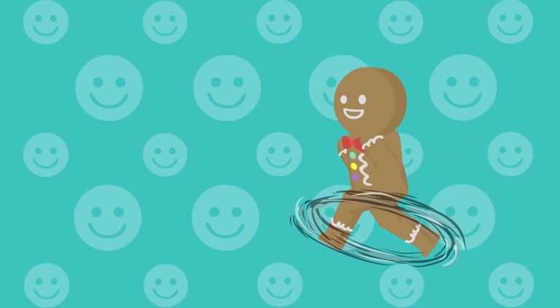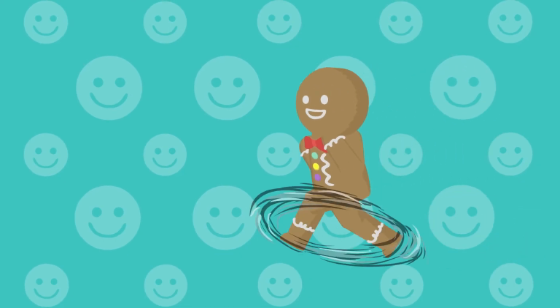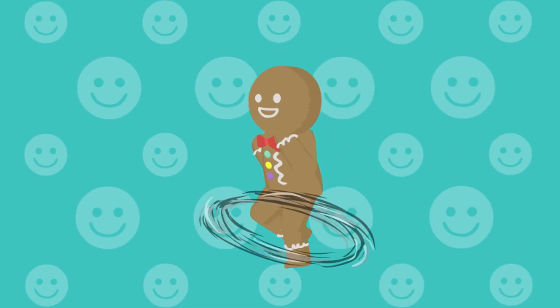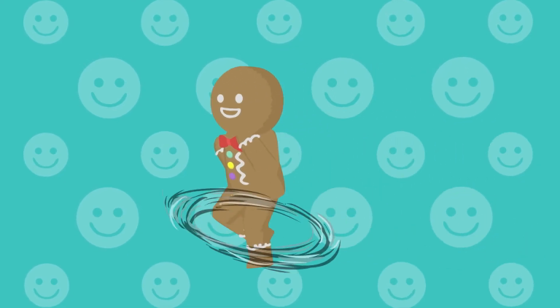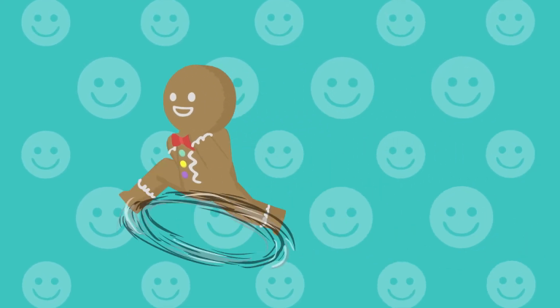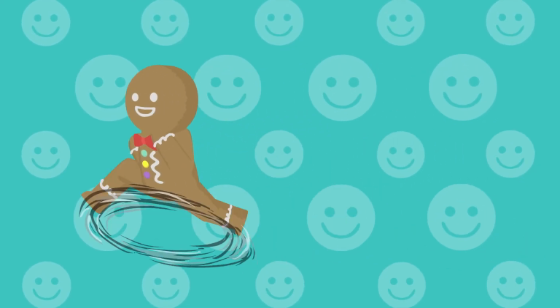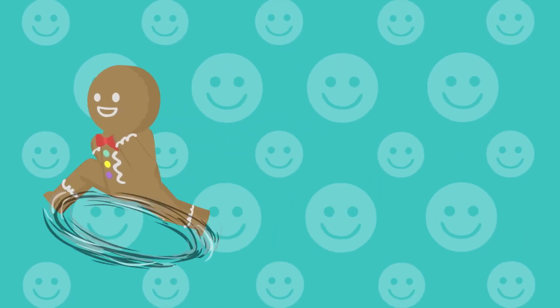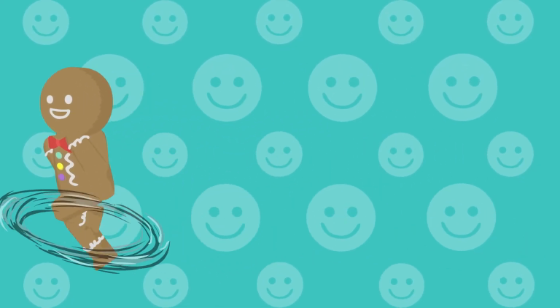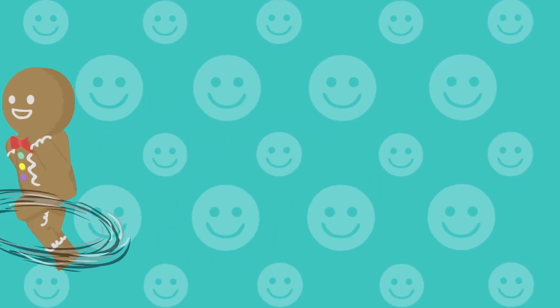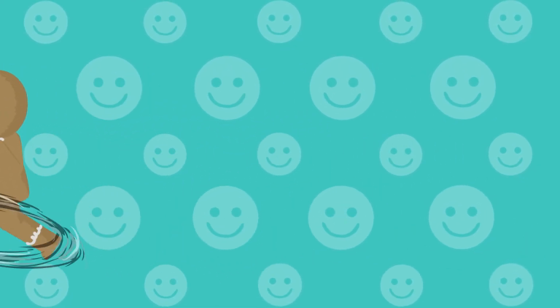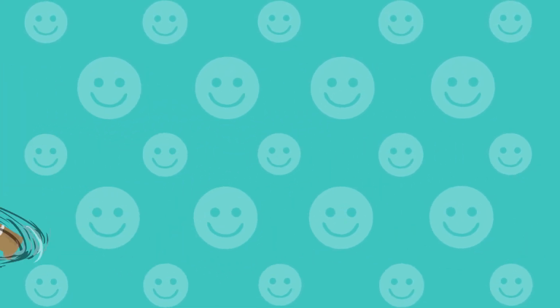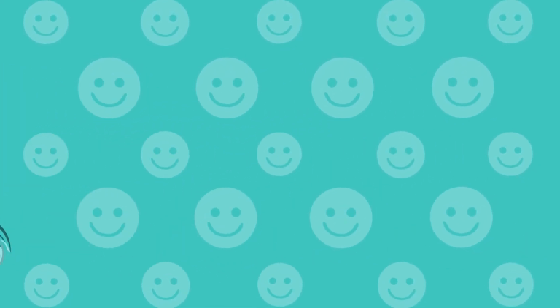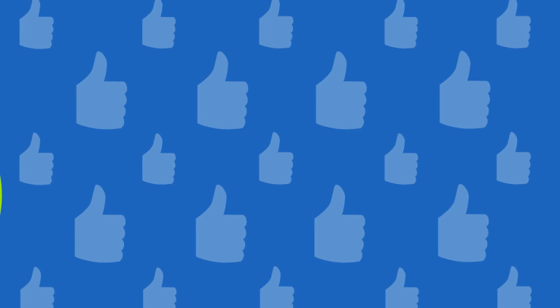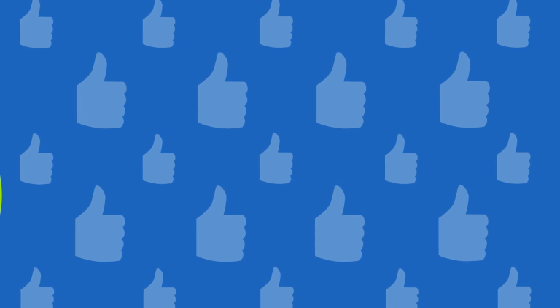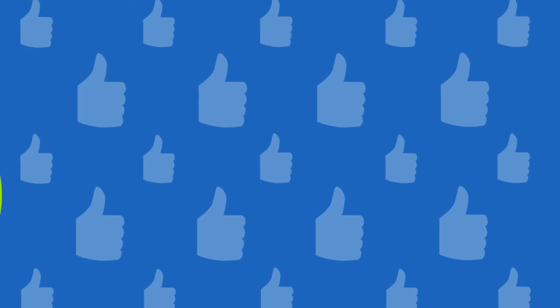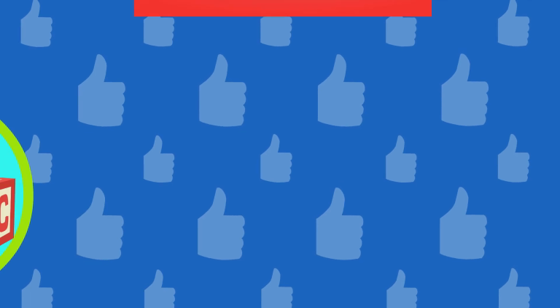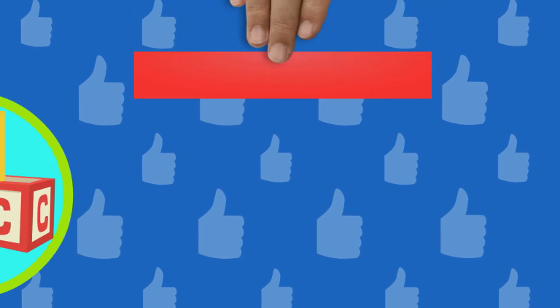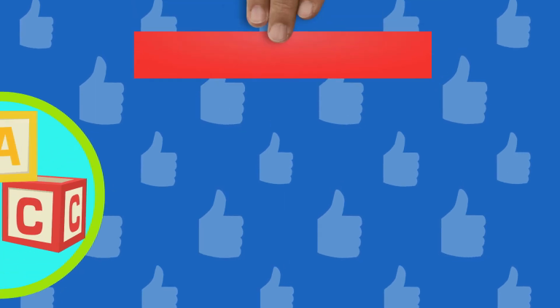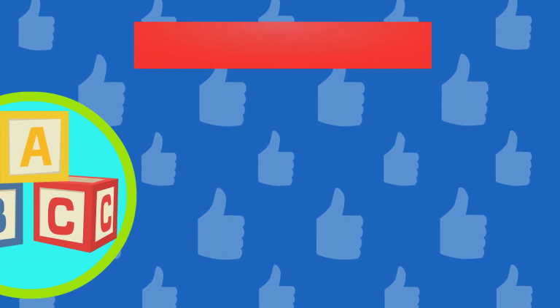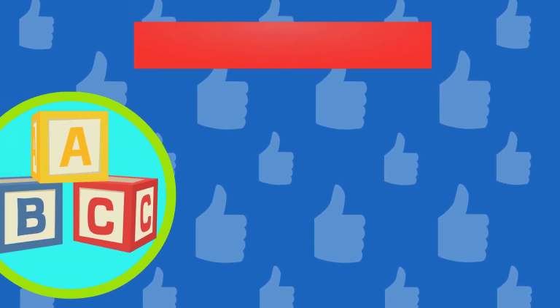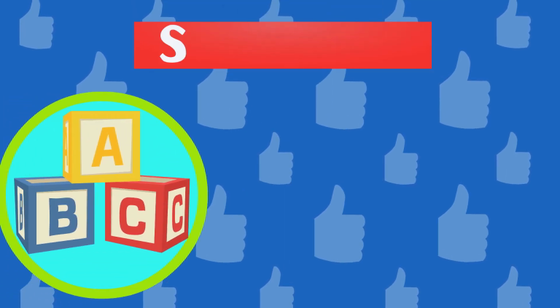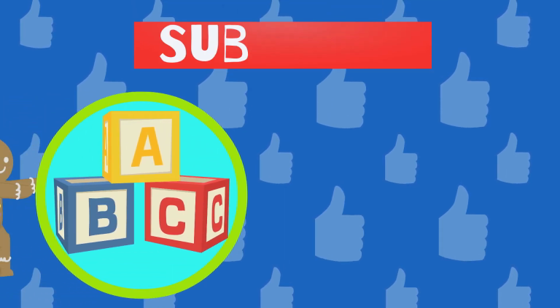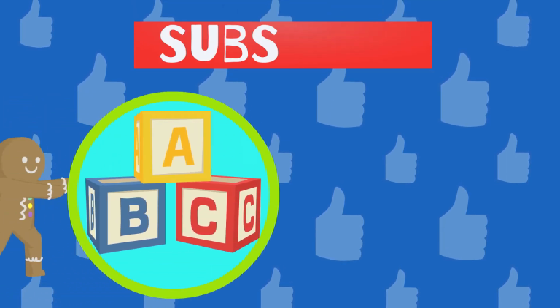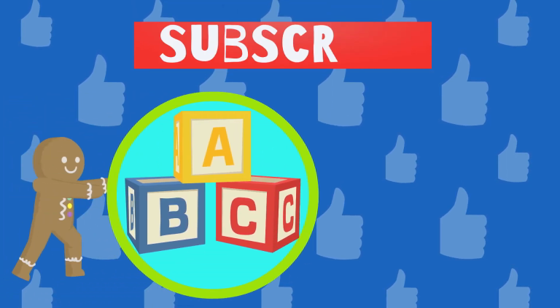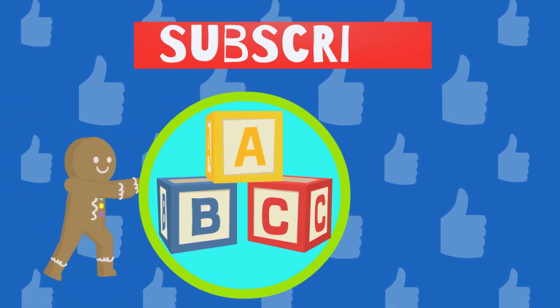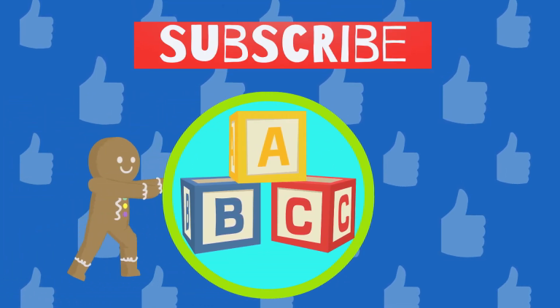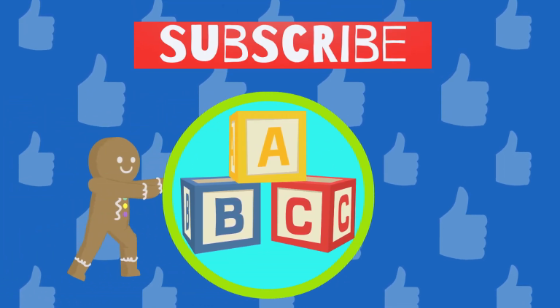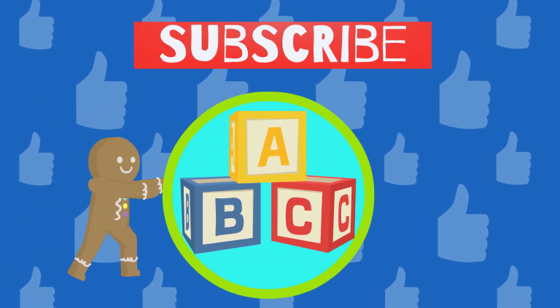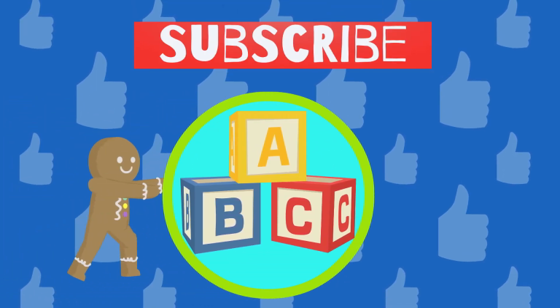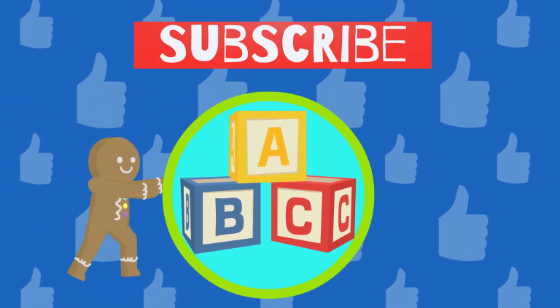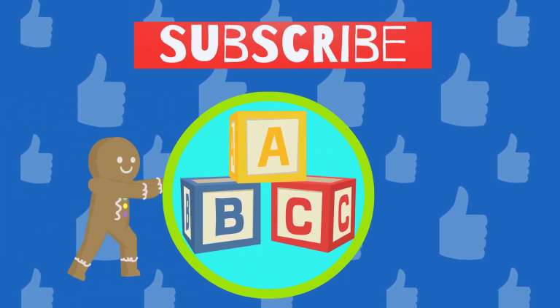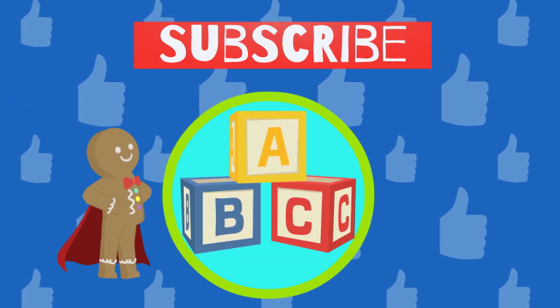Good job! Please like this video and subscribe to the channel.